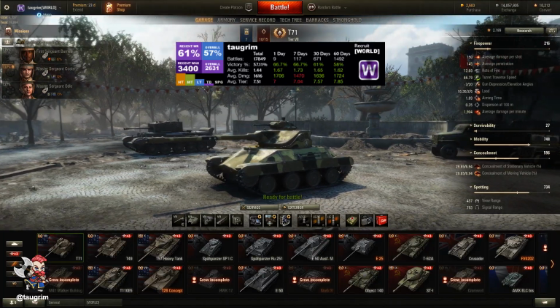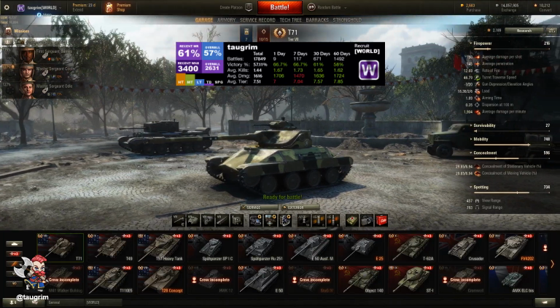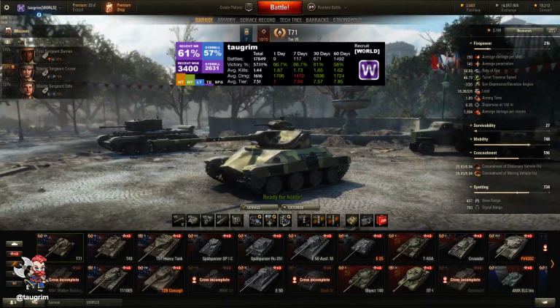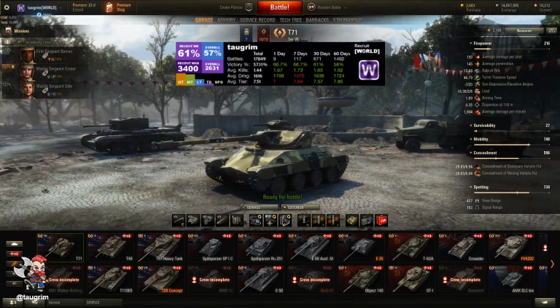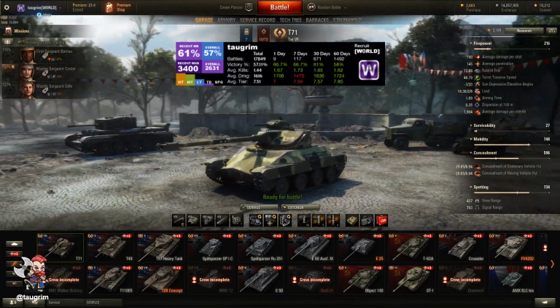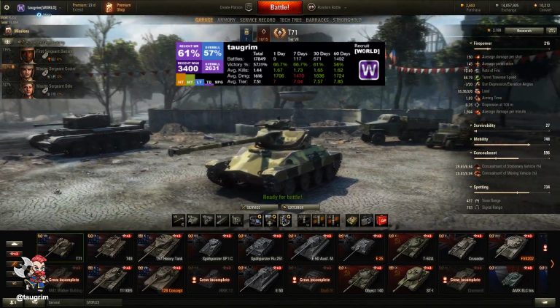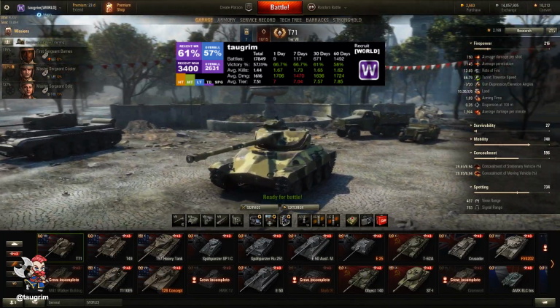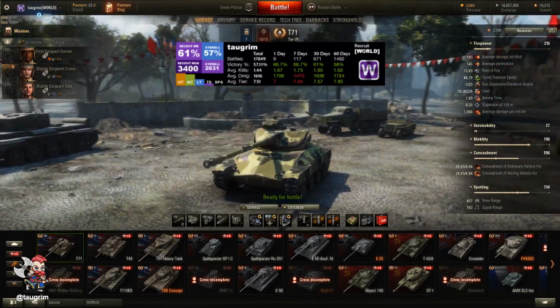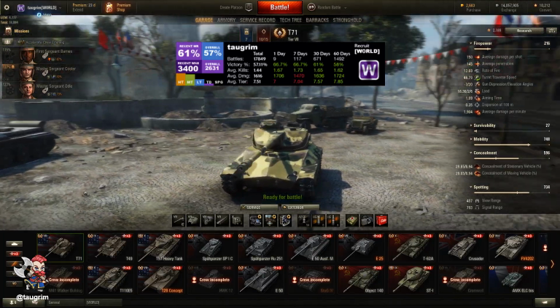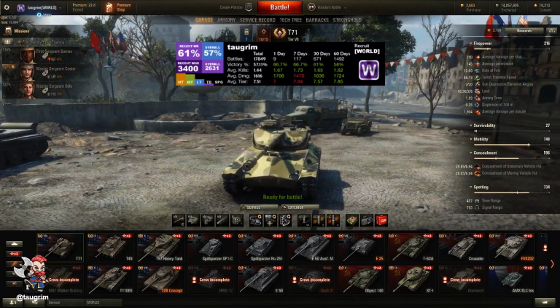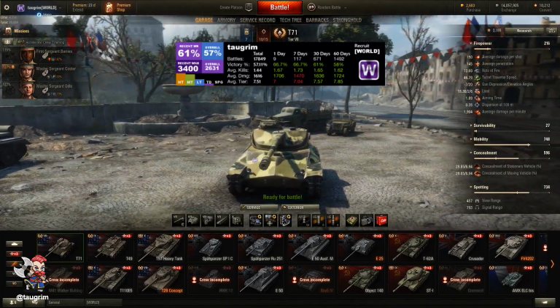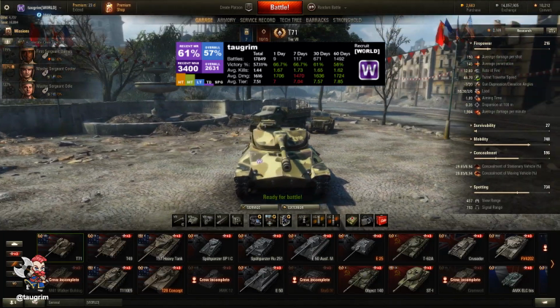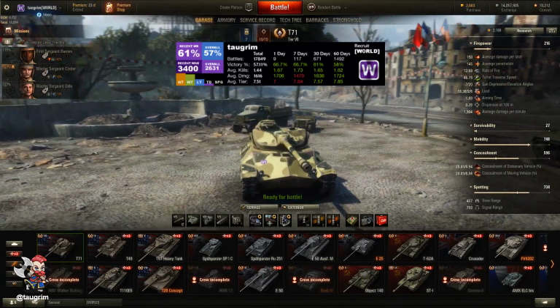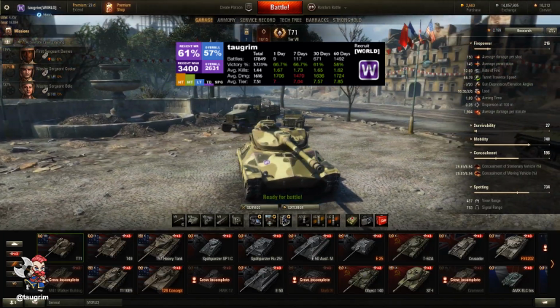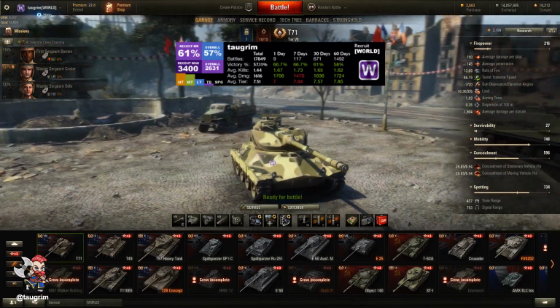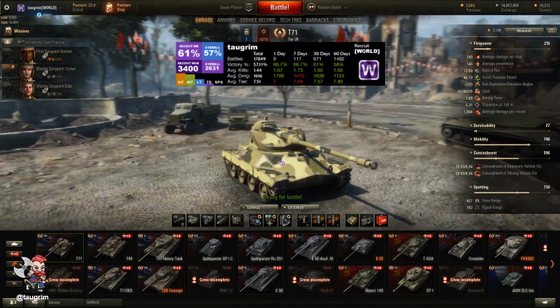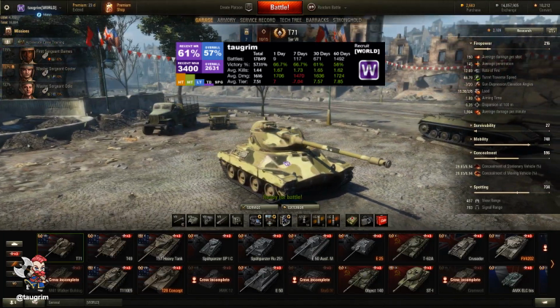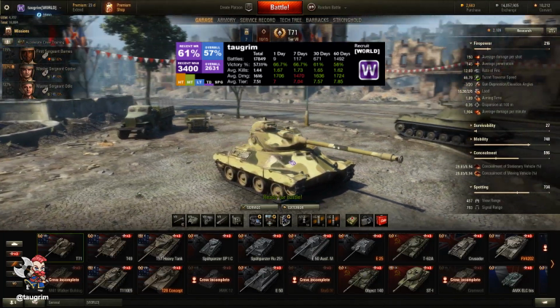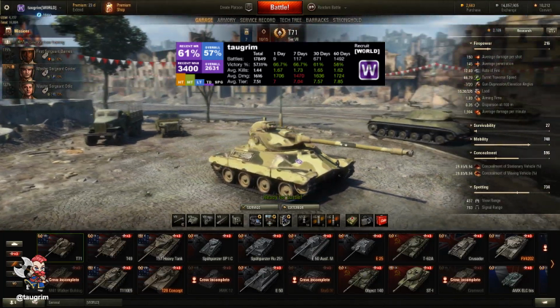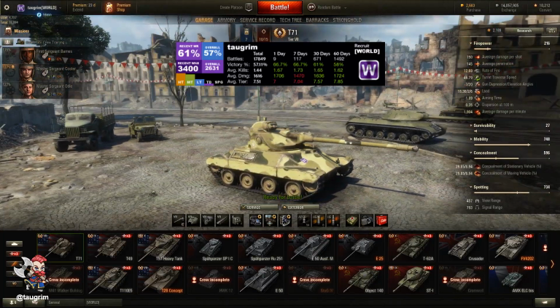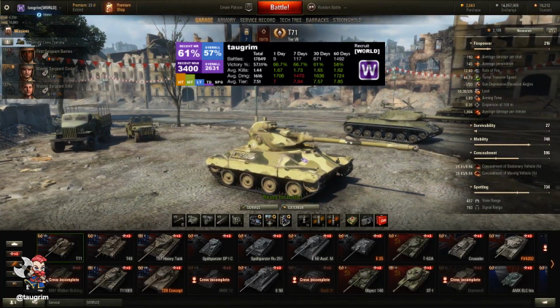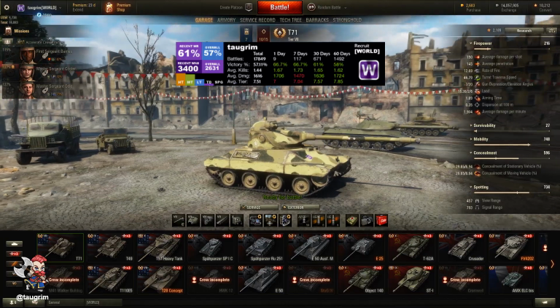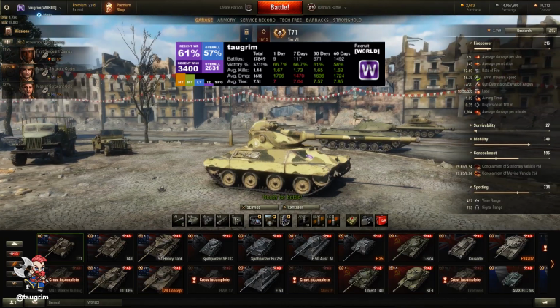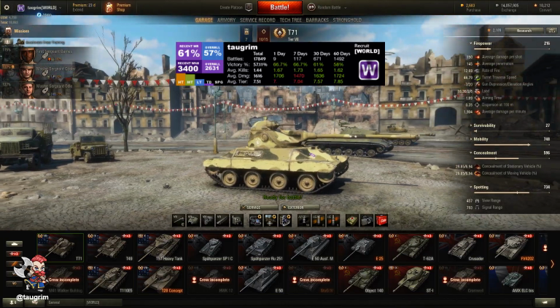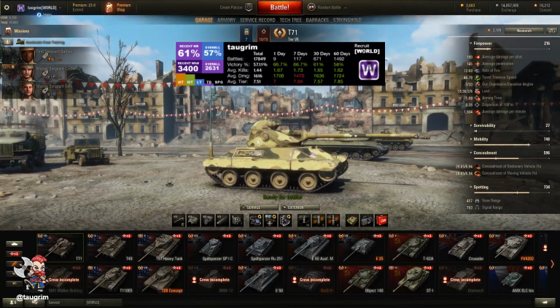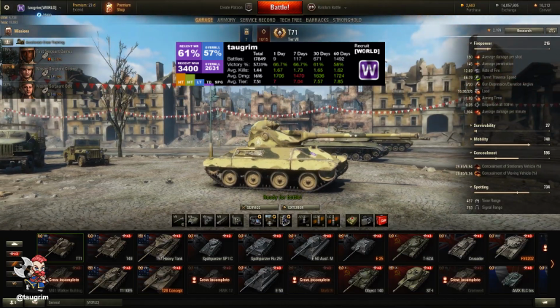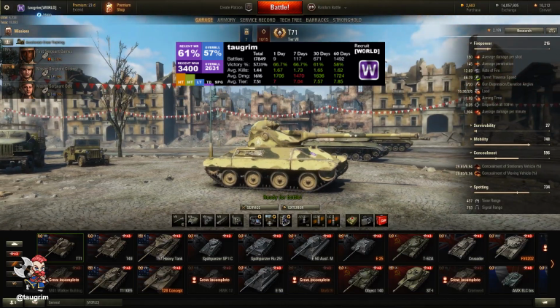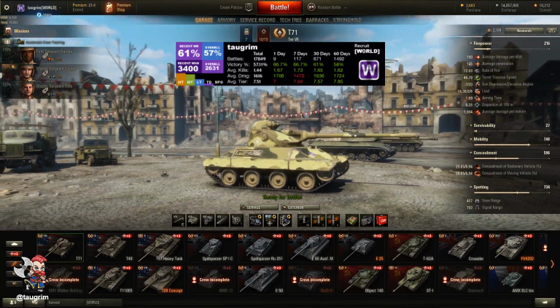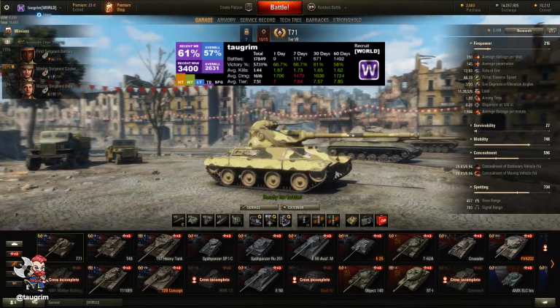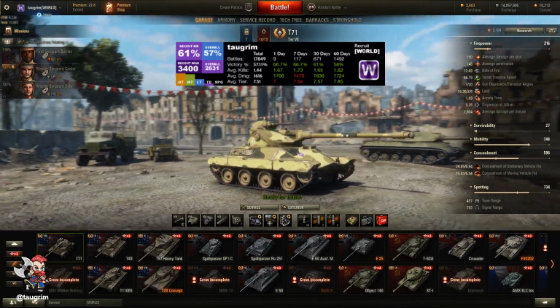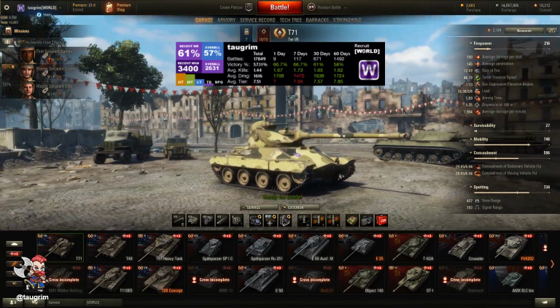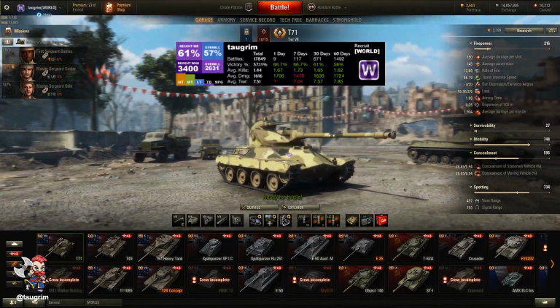In today's episode of The Road to Unicum, we look at the T-71. This is a tier 7 American light tank.